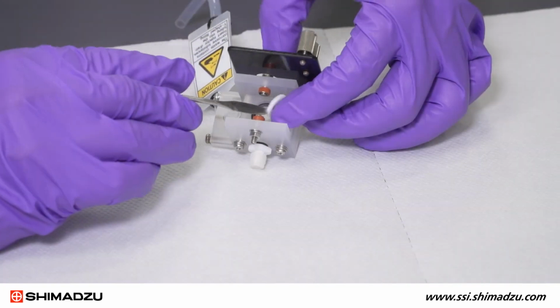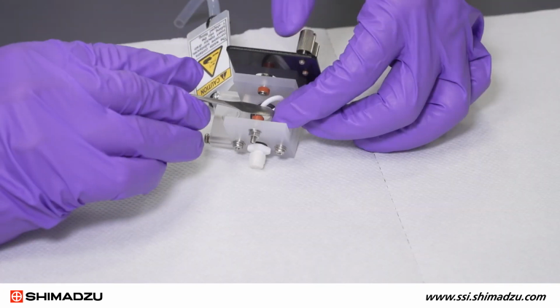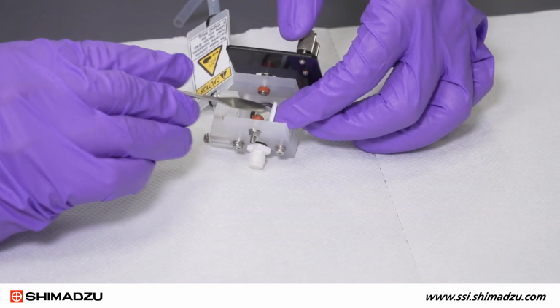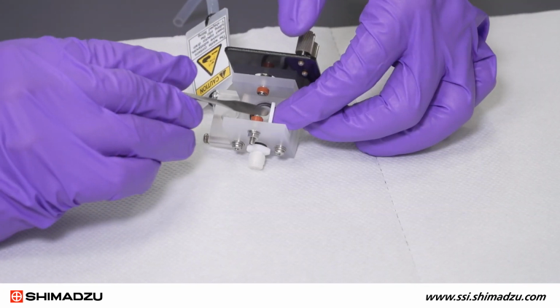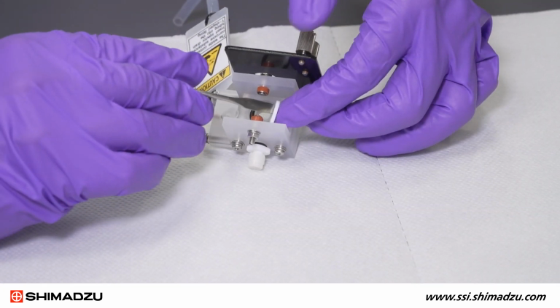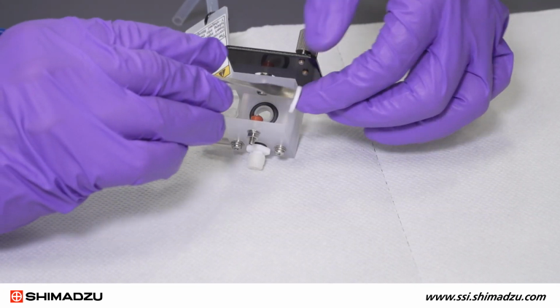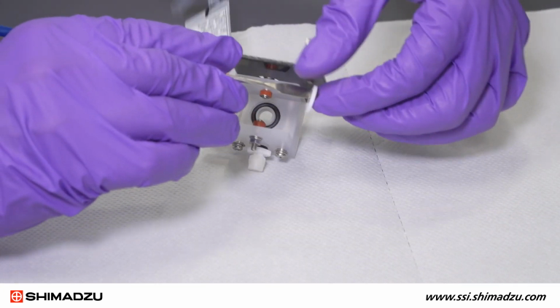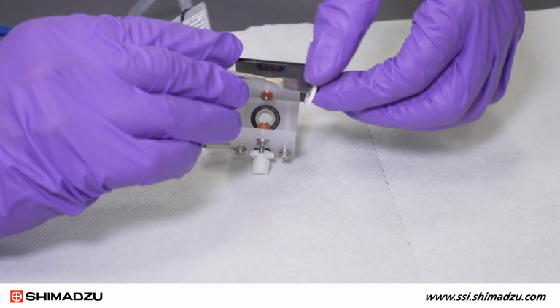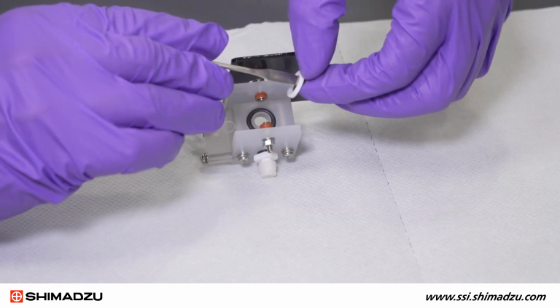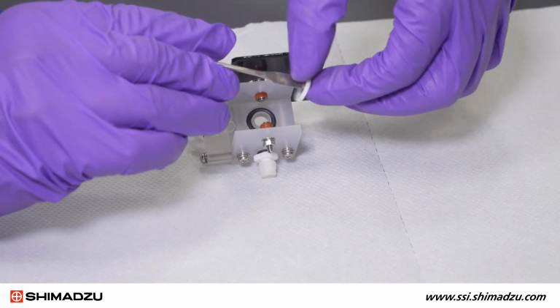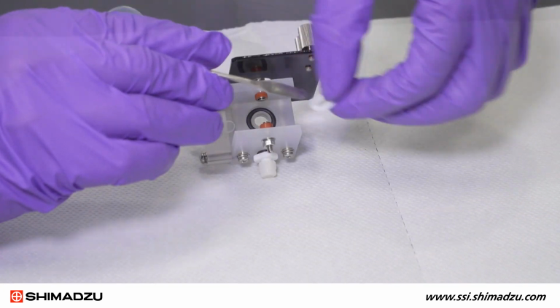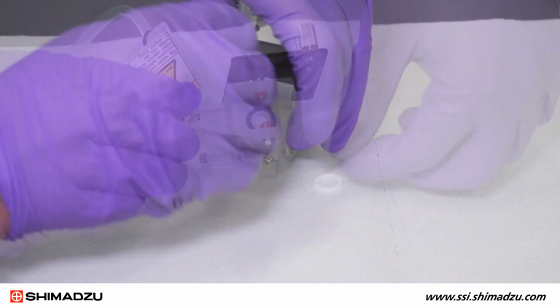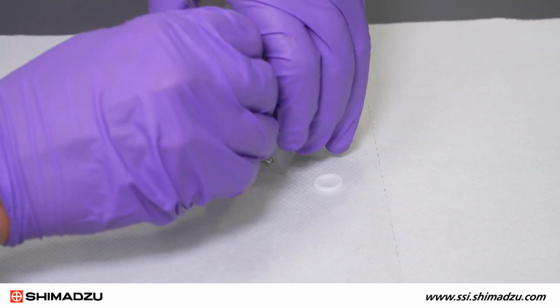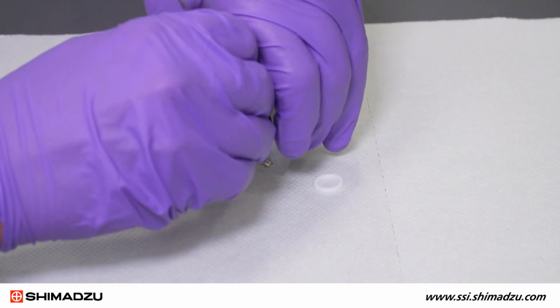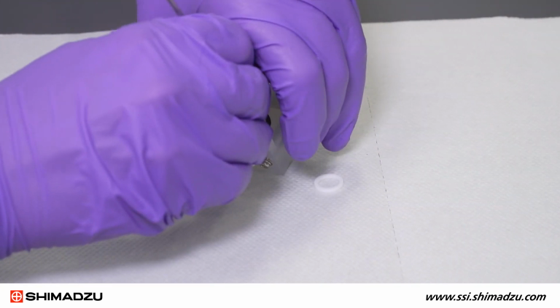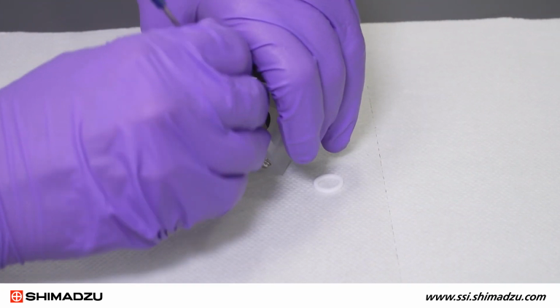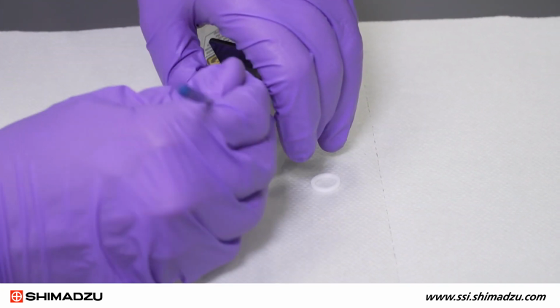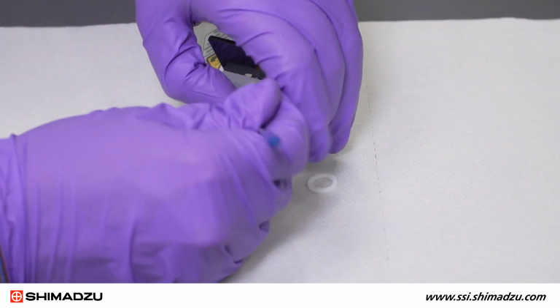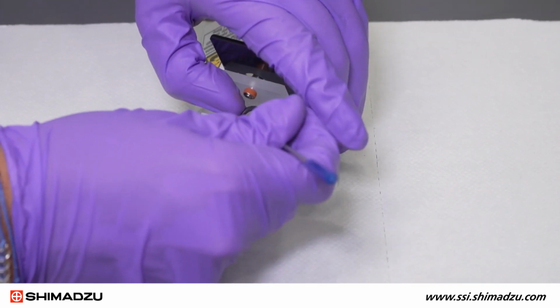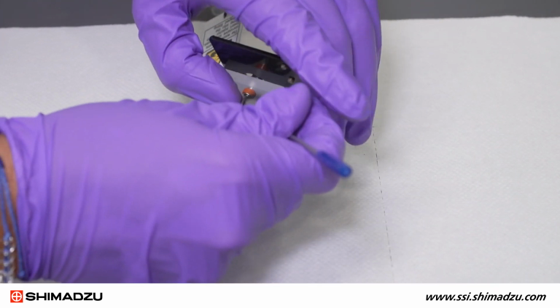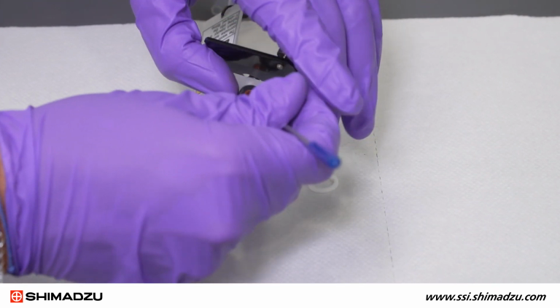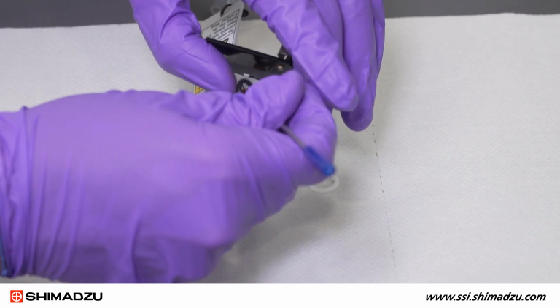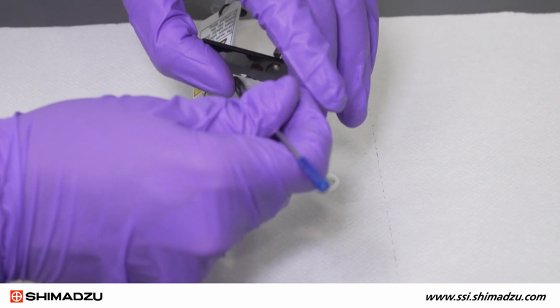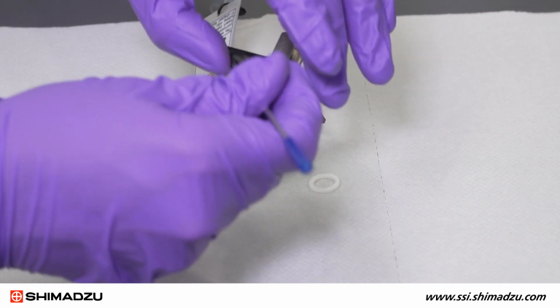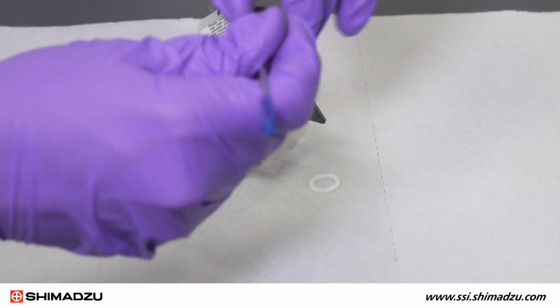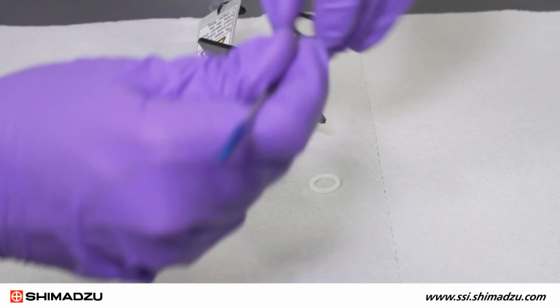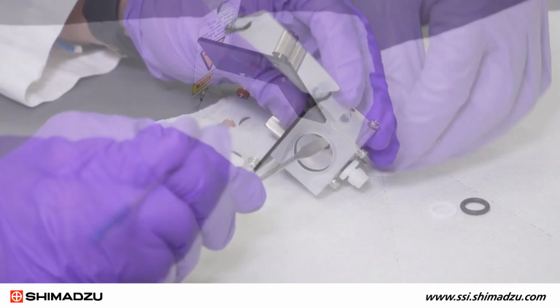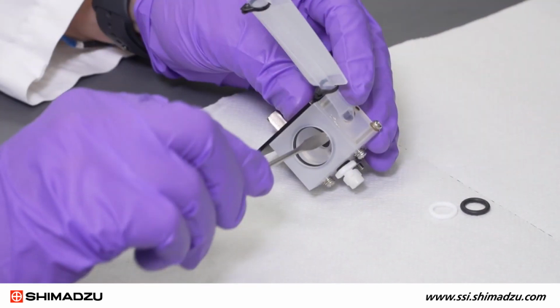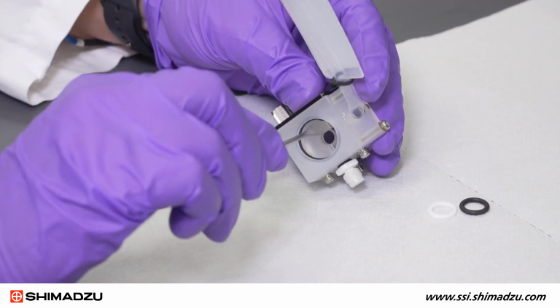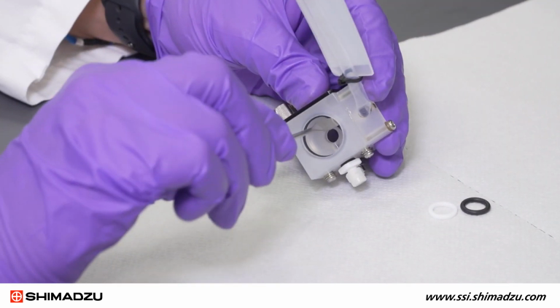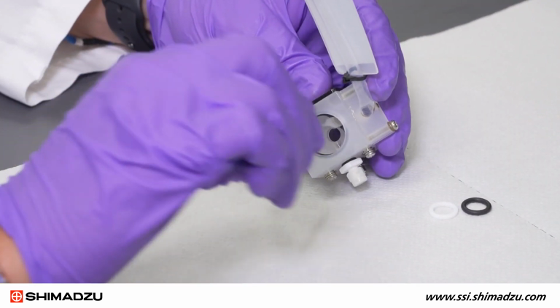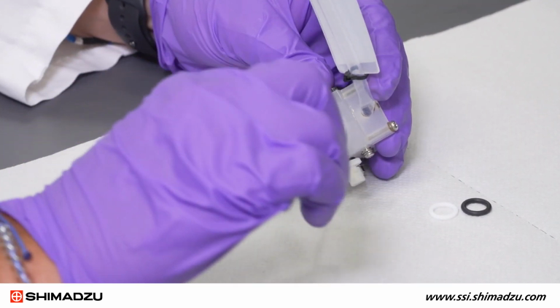A sharp or pointed instrument will help with removing the O-rings. Take extra precaution not to score or damage the Teflon.